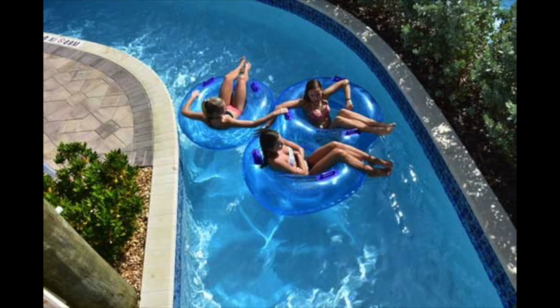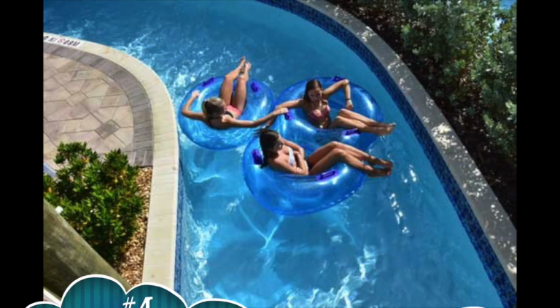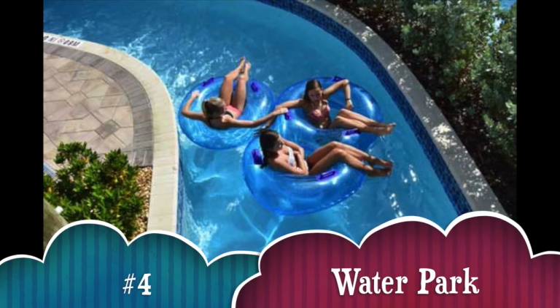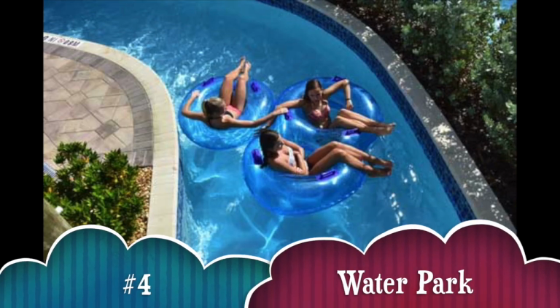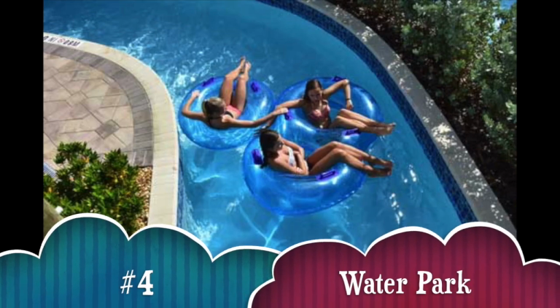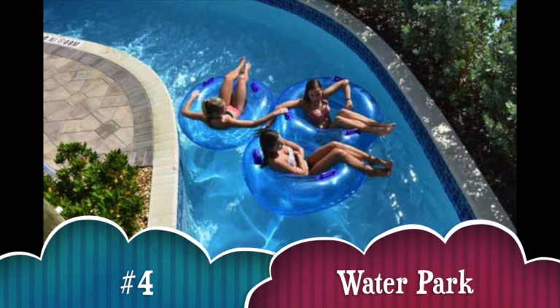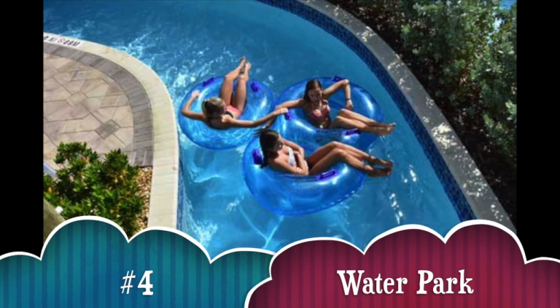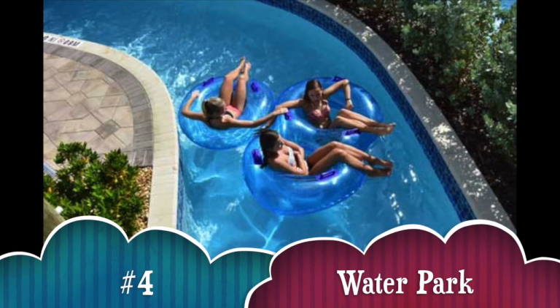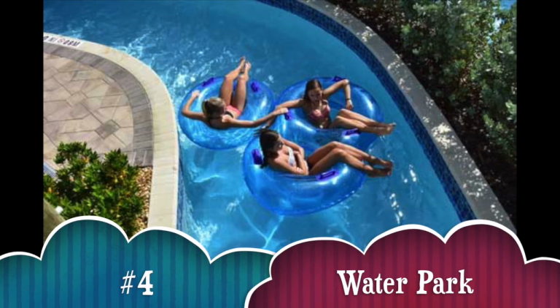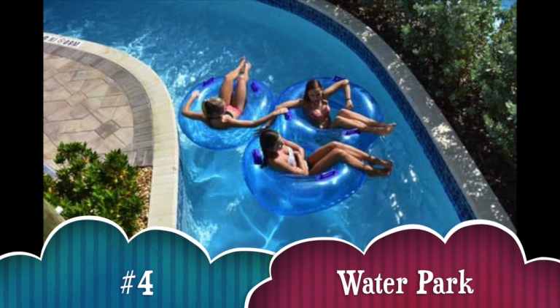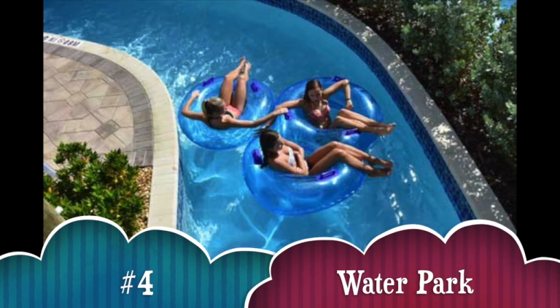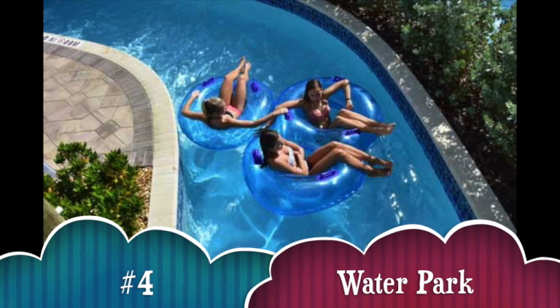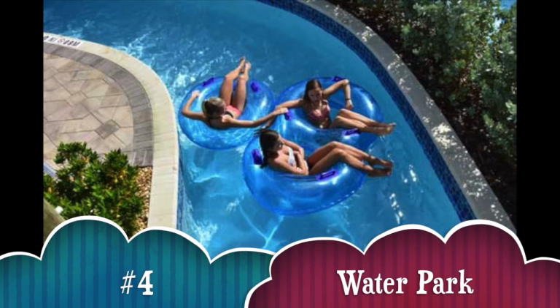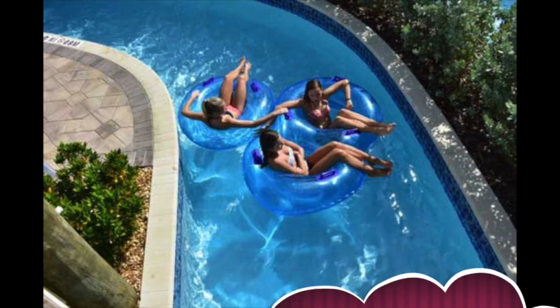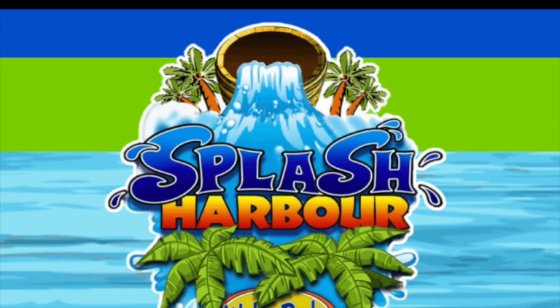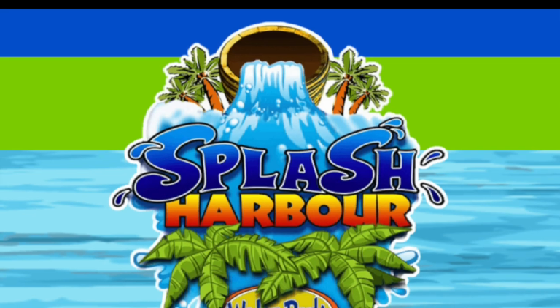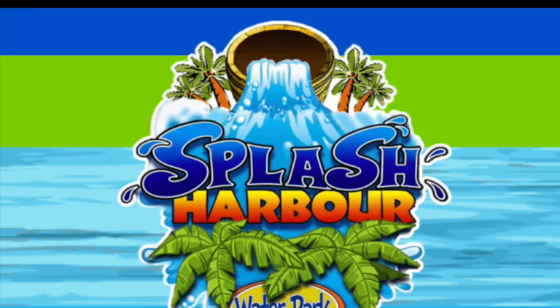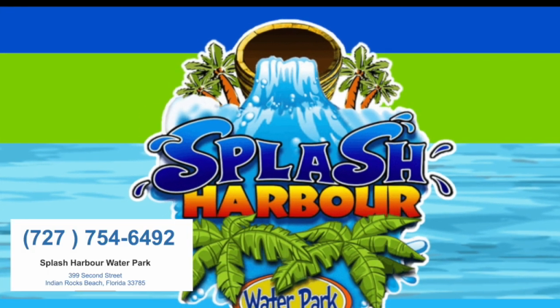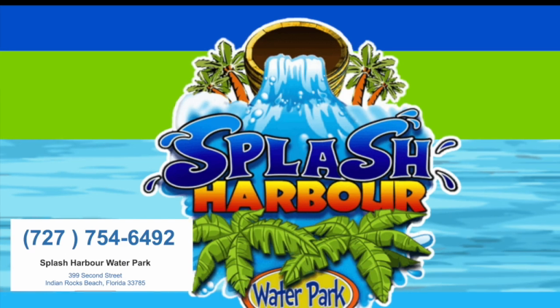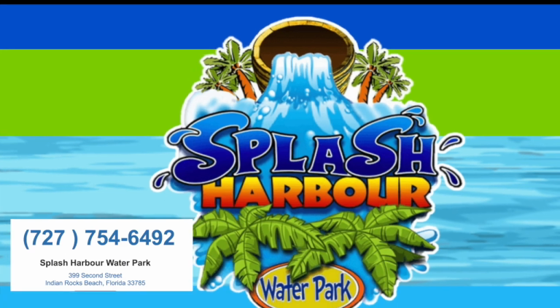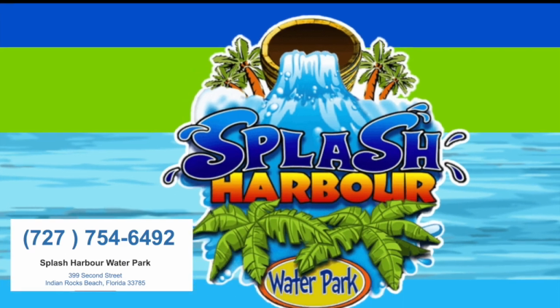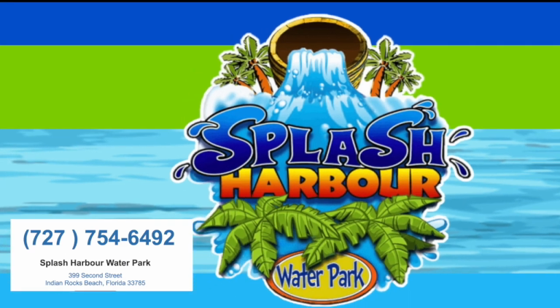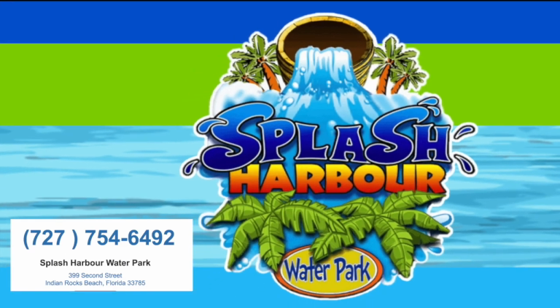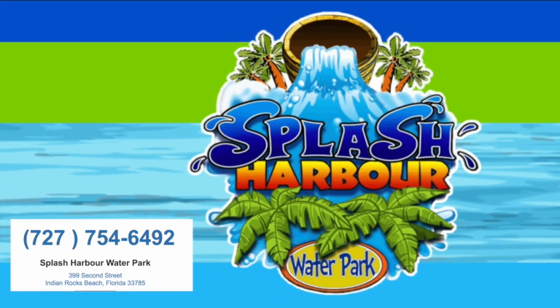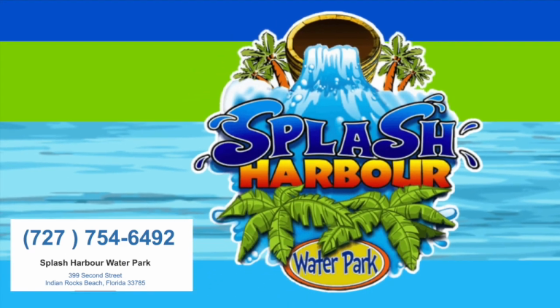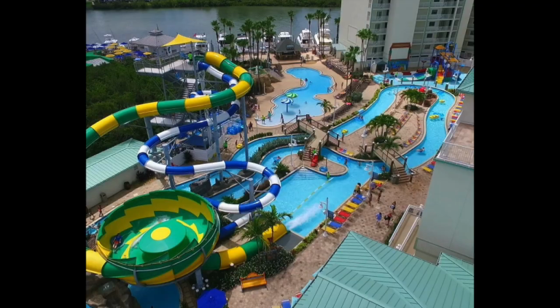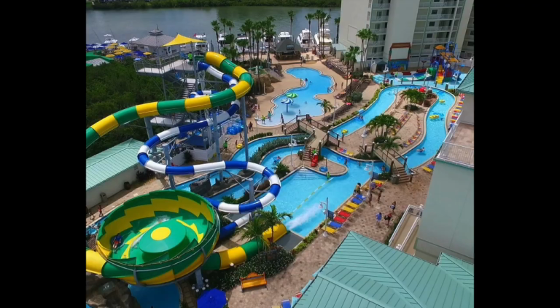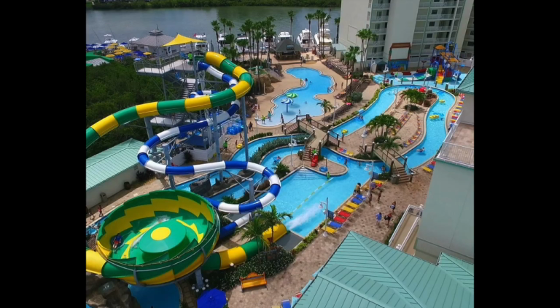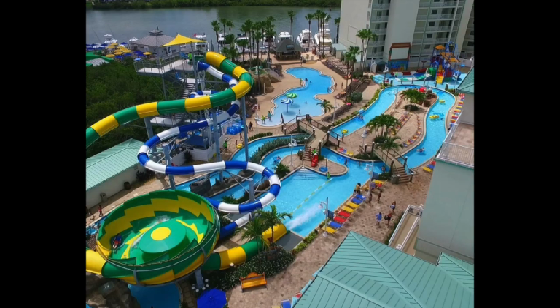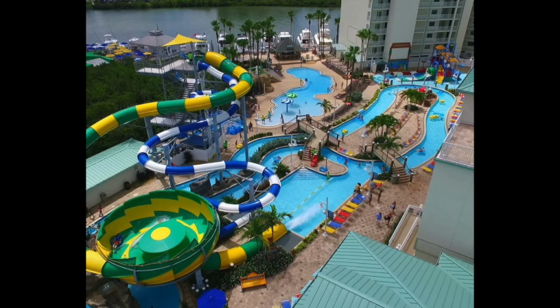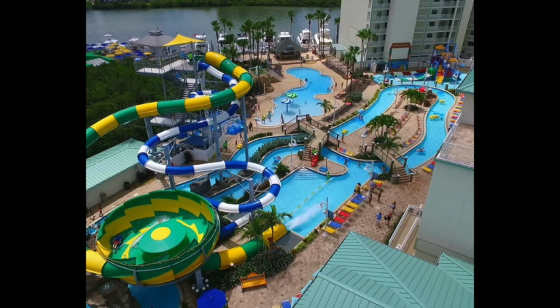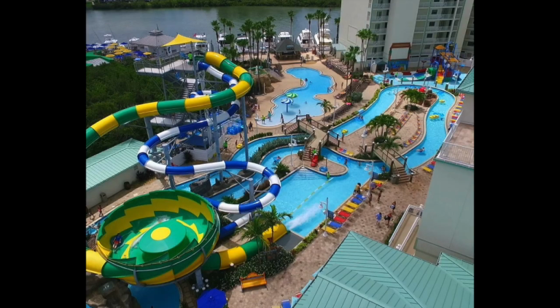Number four, visit the water park. We had a blast at Splash Harbor — your kids are going to love it.